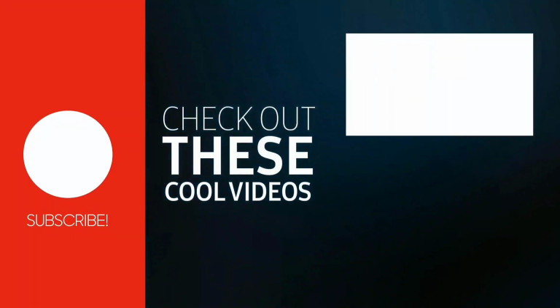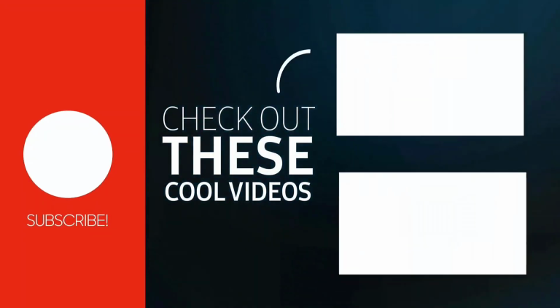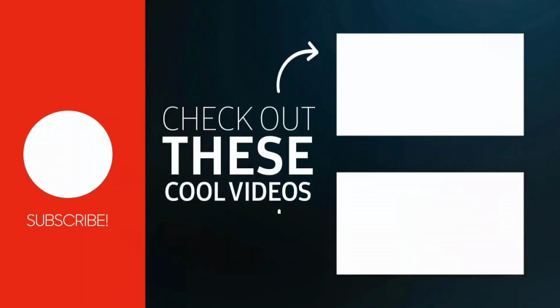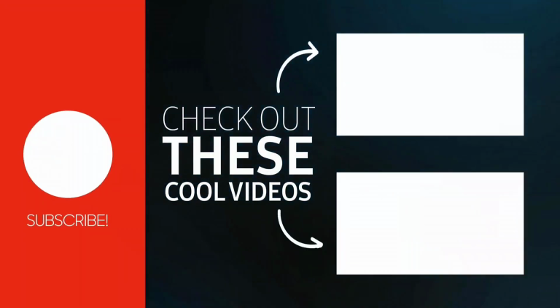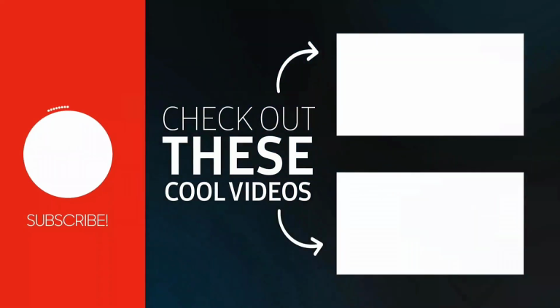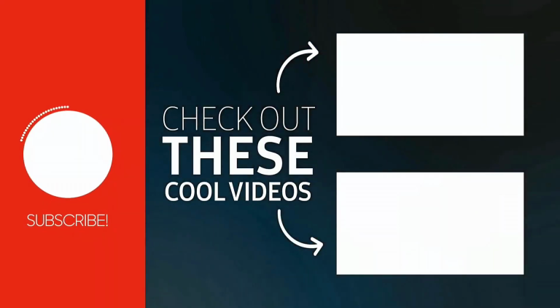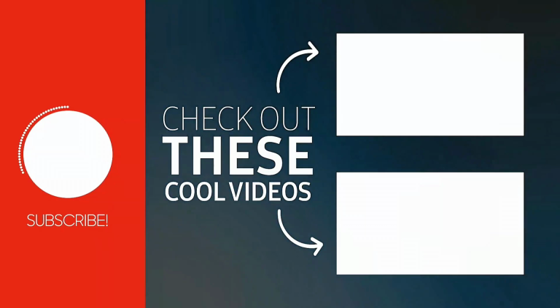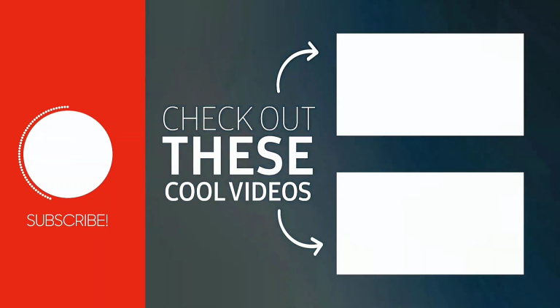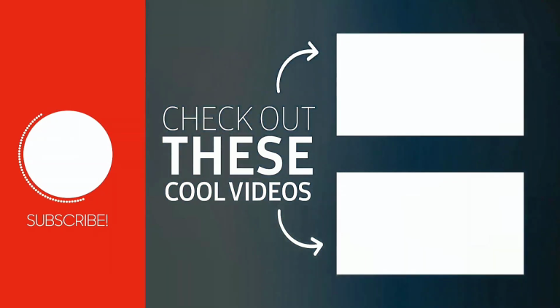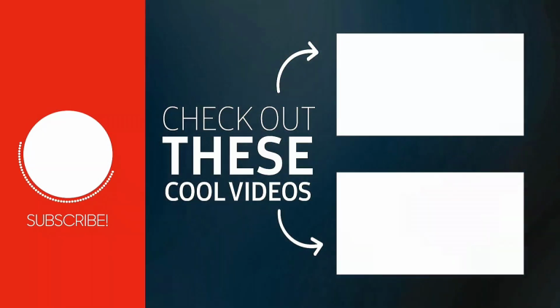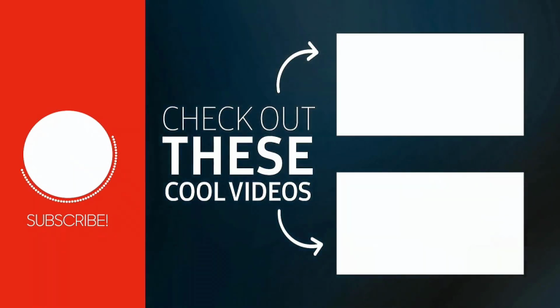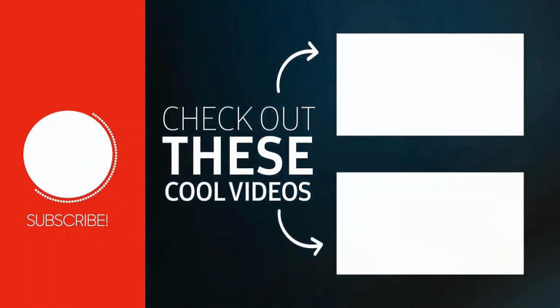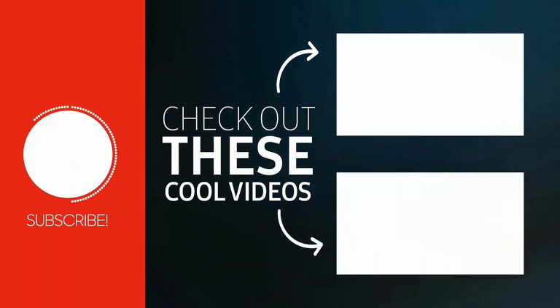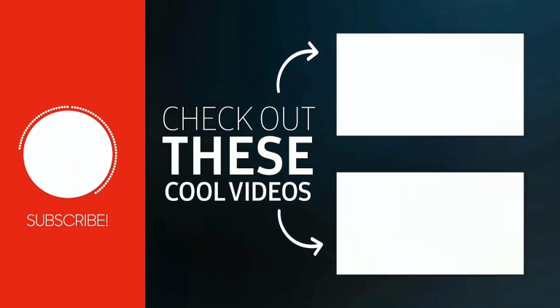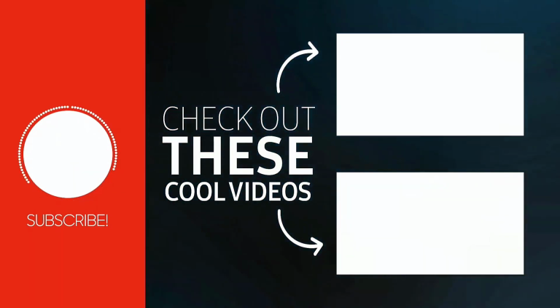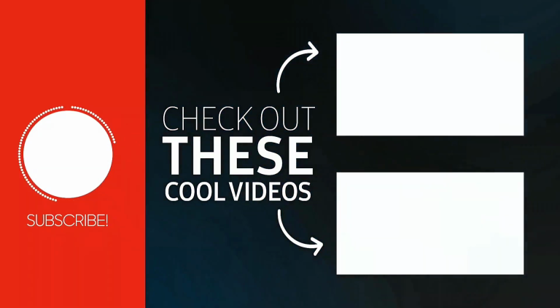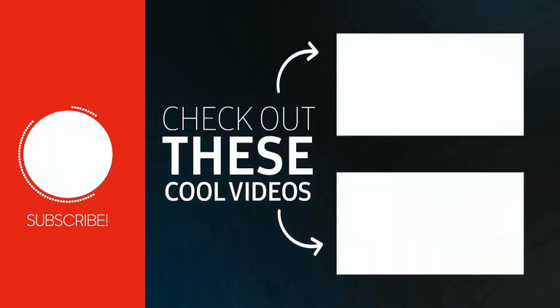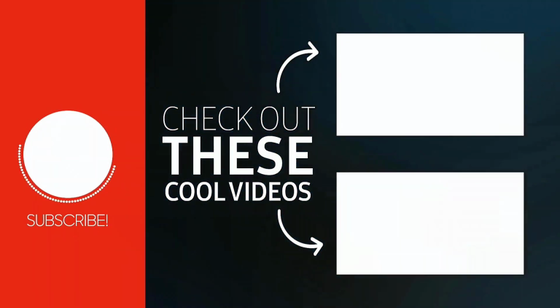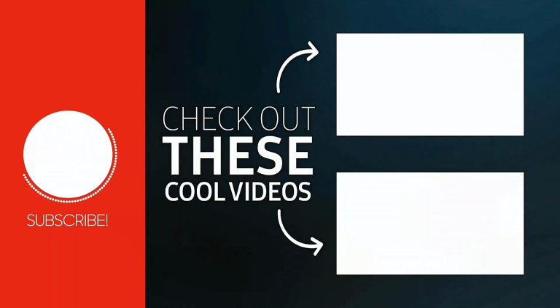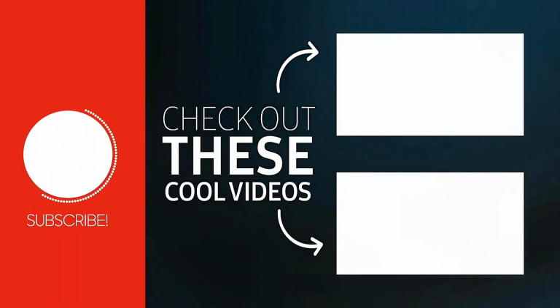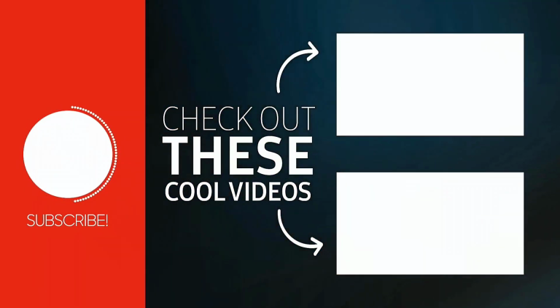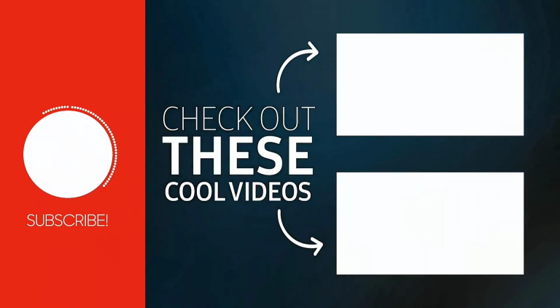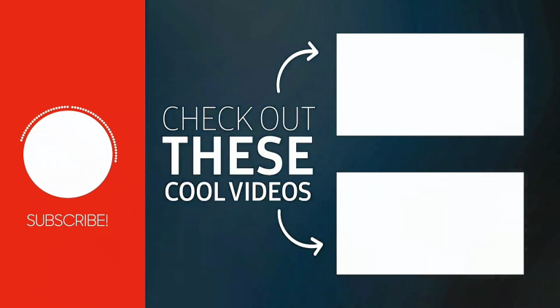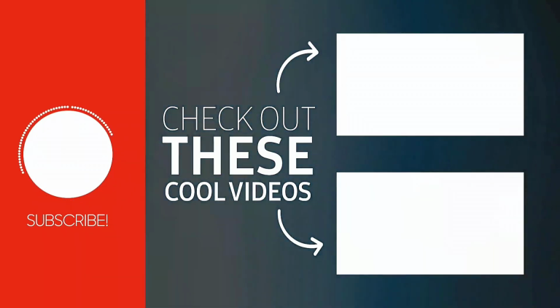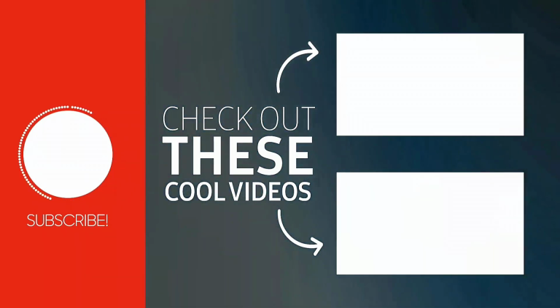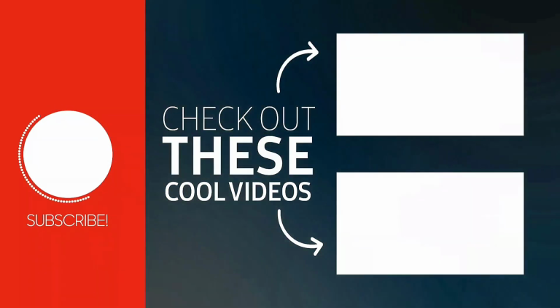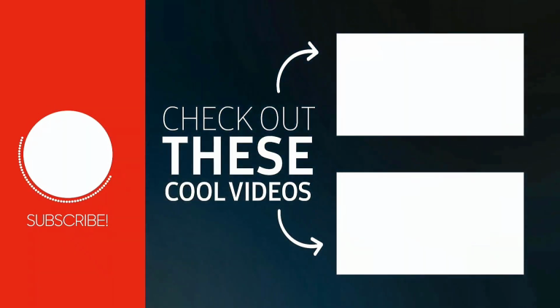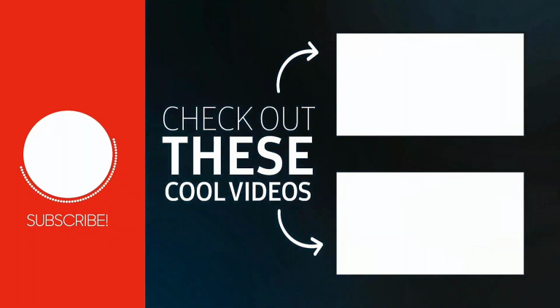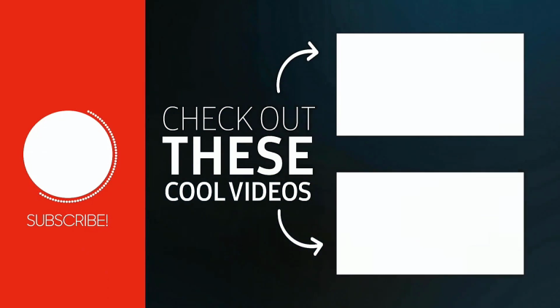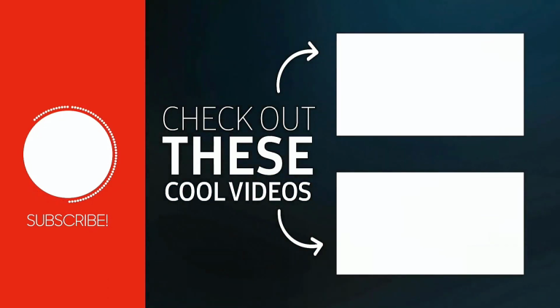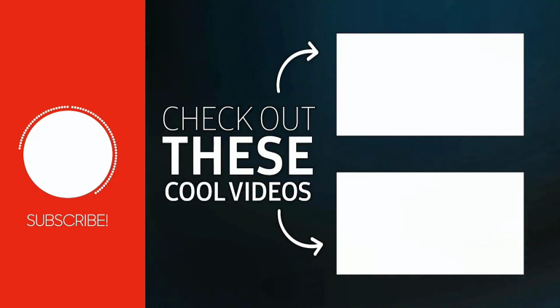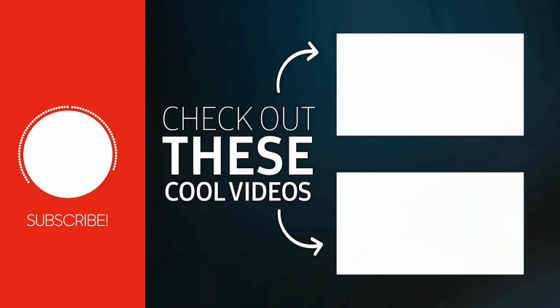Hopefully this will fix the issue. If it did, make sure you give it a thumbs up to see more videos like this, and don't forget to hit that subscribe button. We'll see you in the next one.